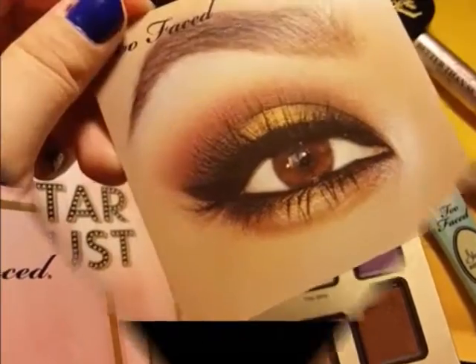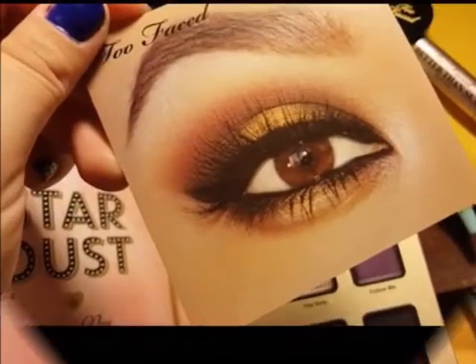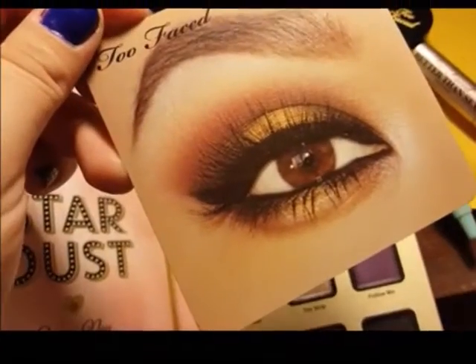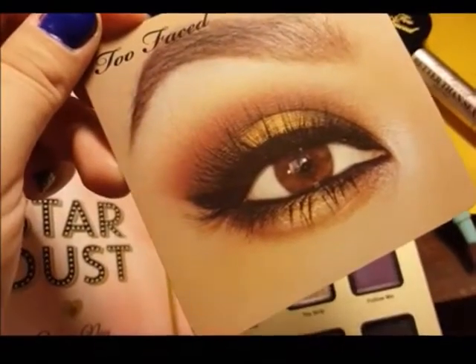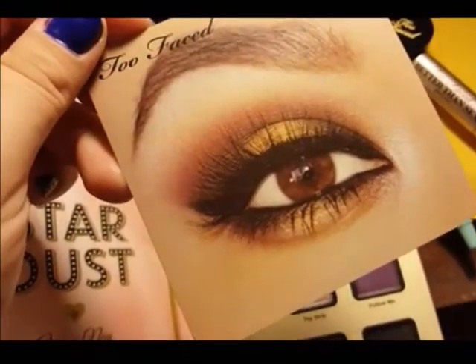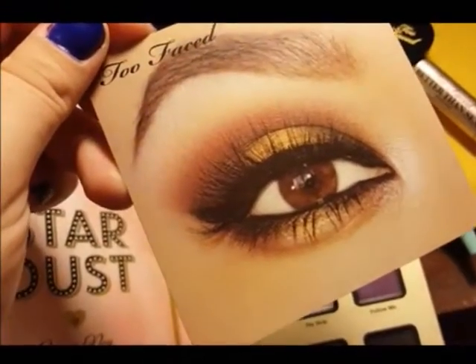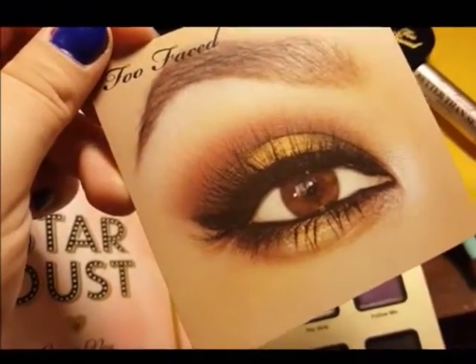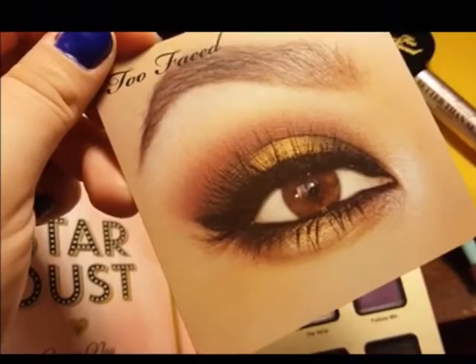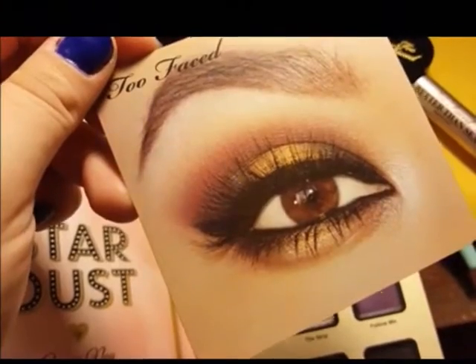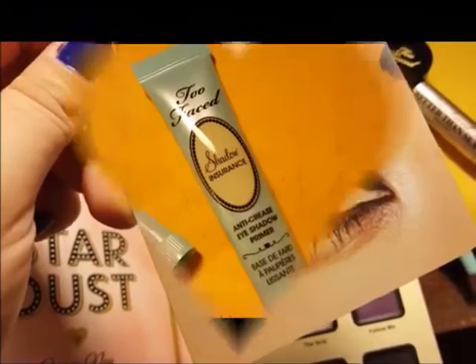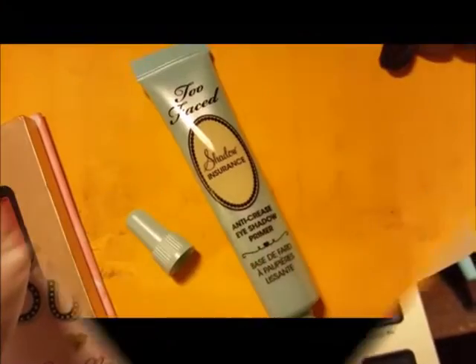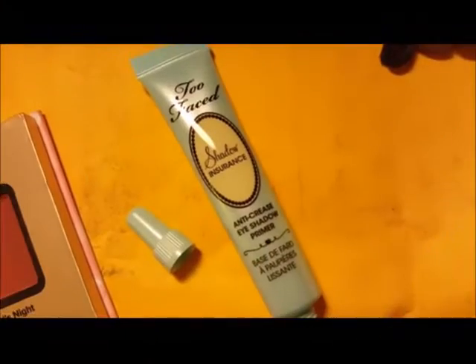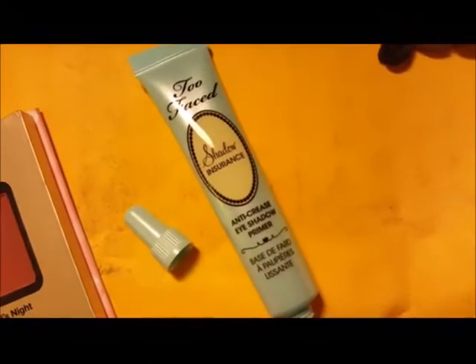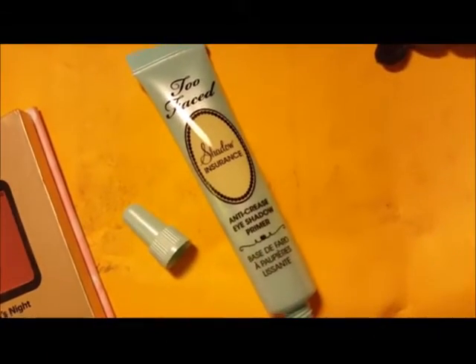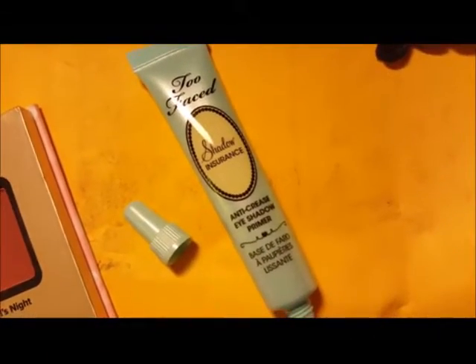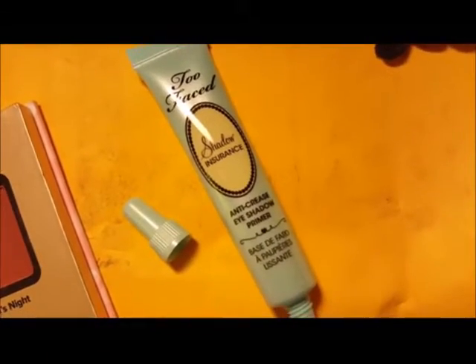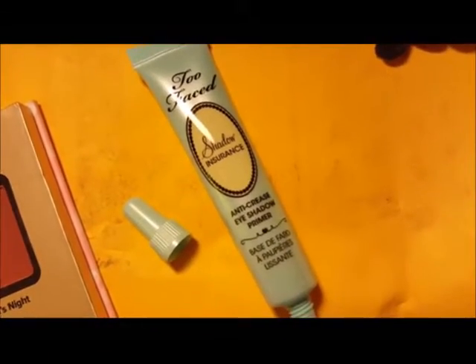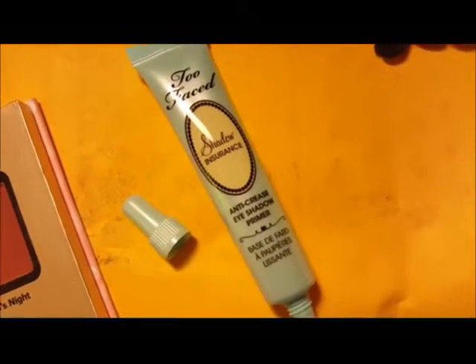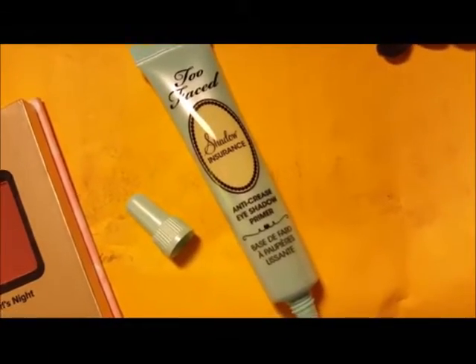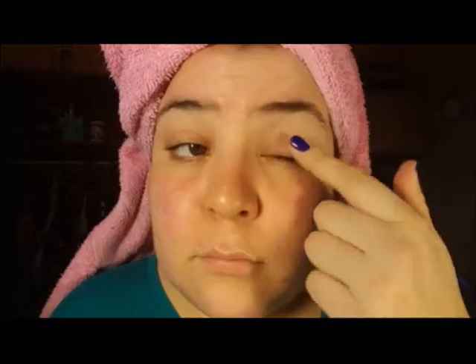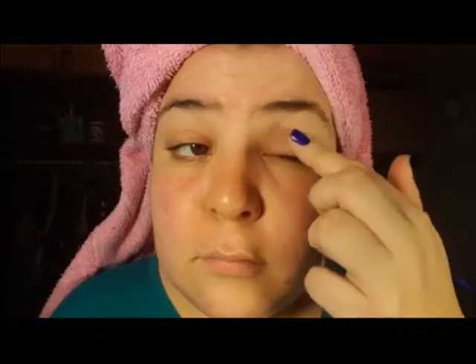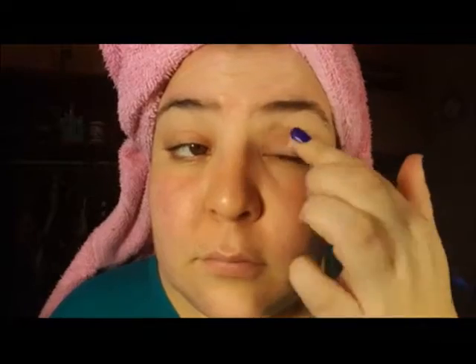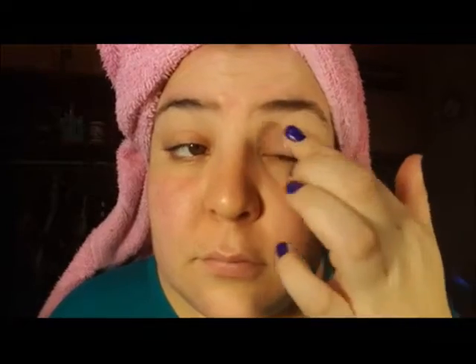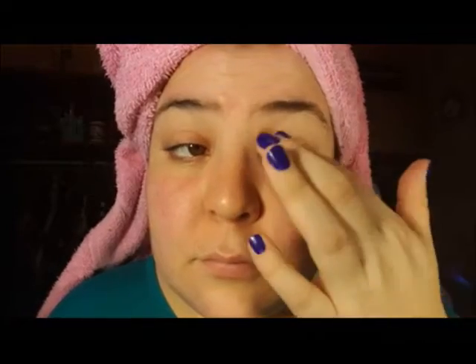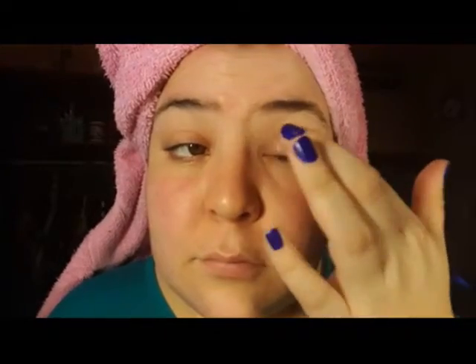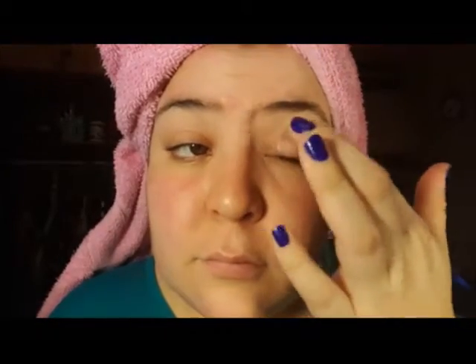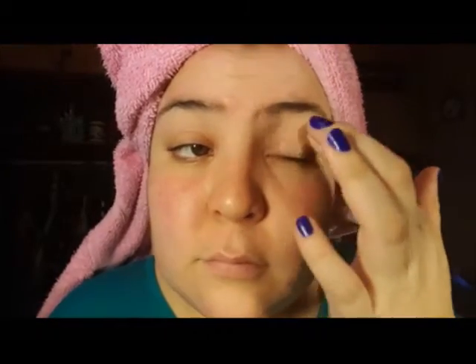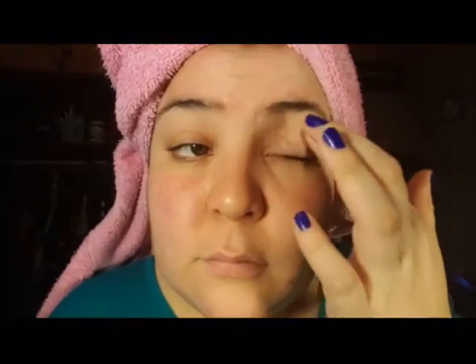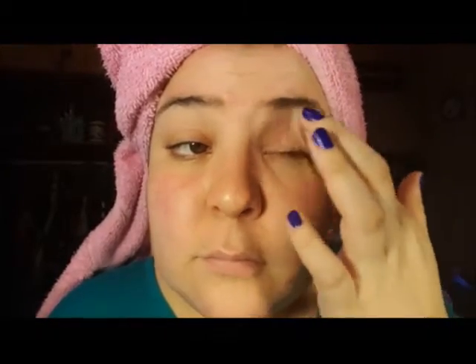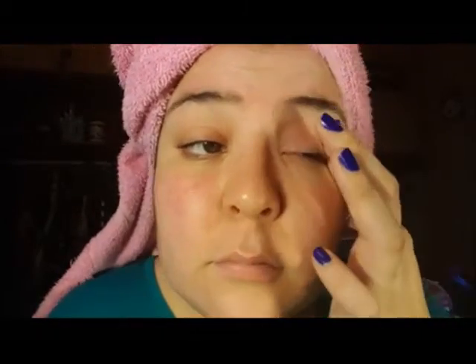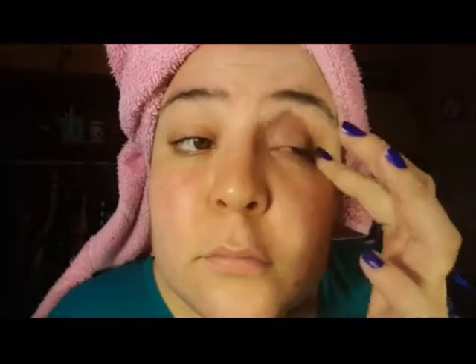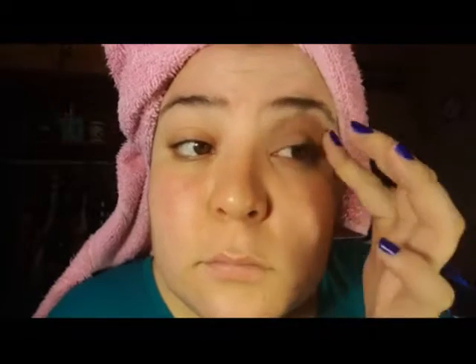So we're going to go ahead and get started with the Too Faced Shadow Insurance. I'm taking that all over the lid as well as under the brow bone and under the lower lash line.